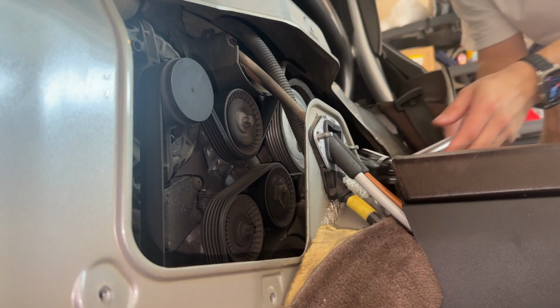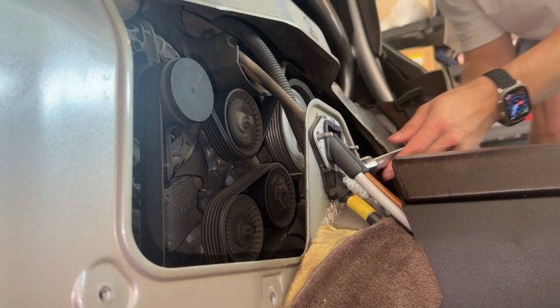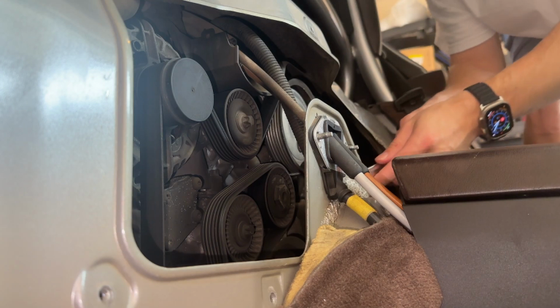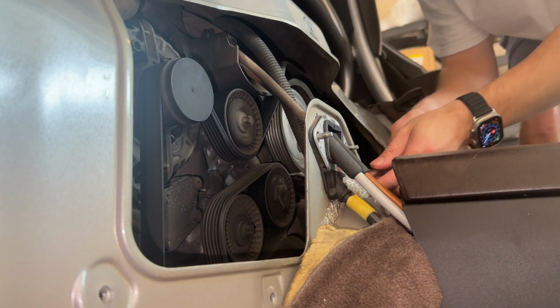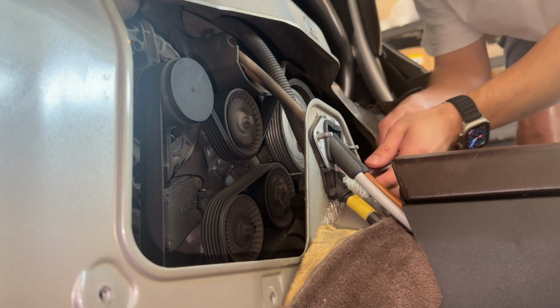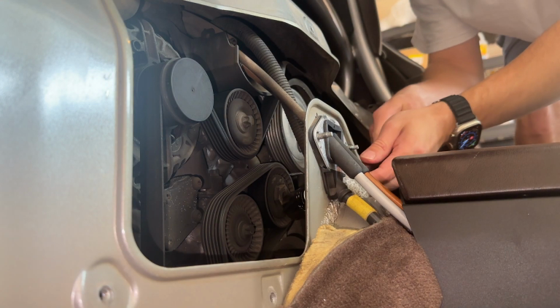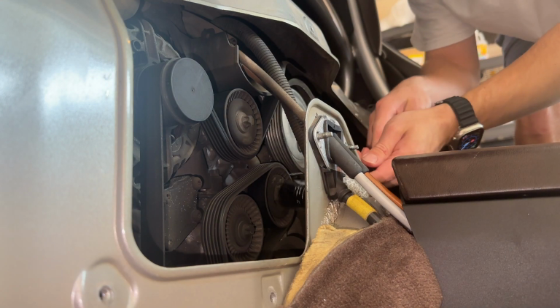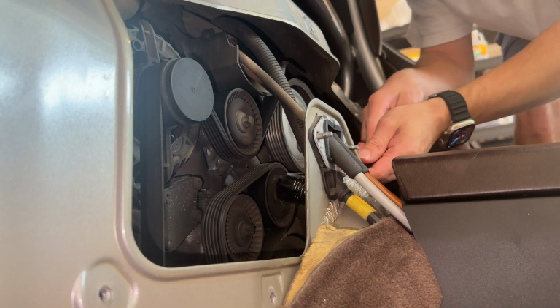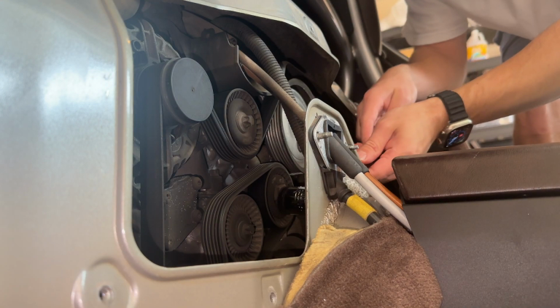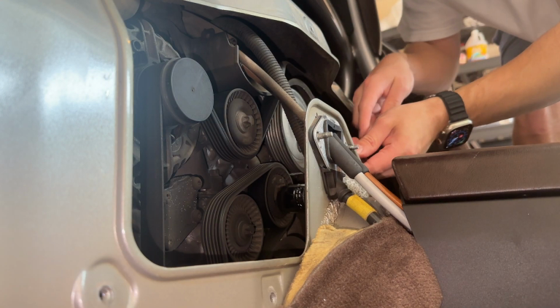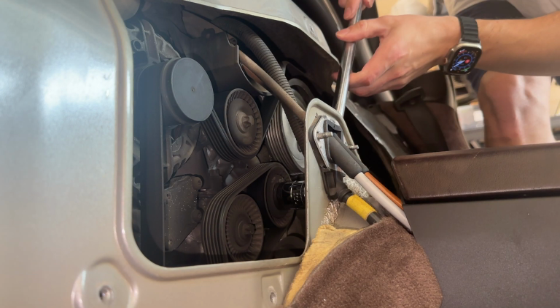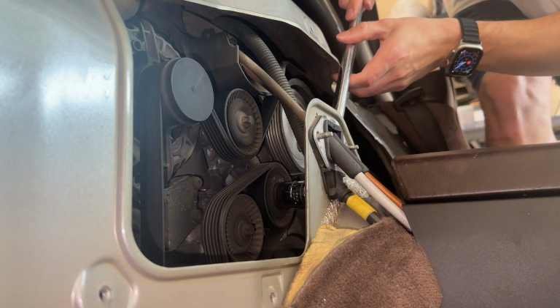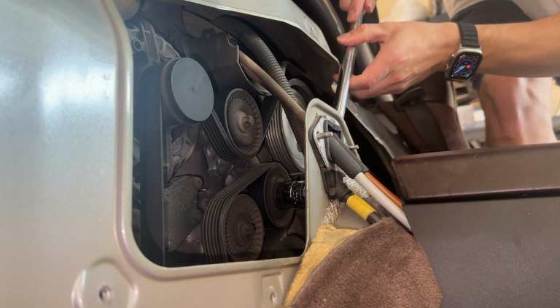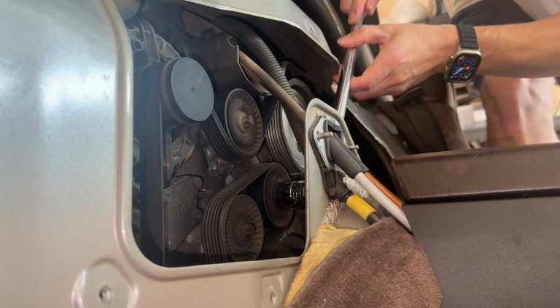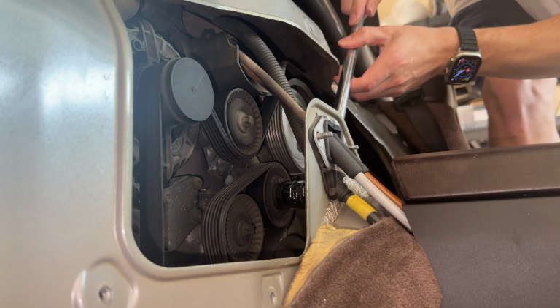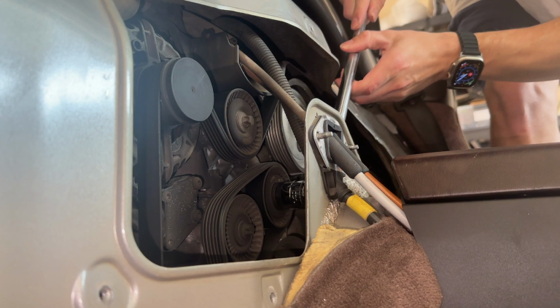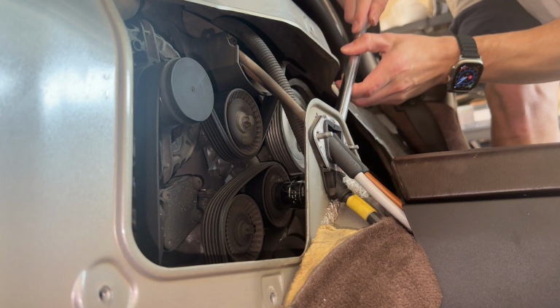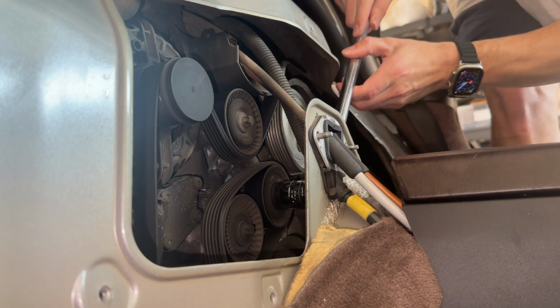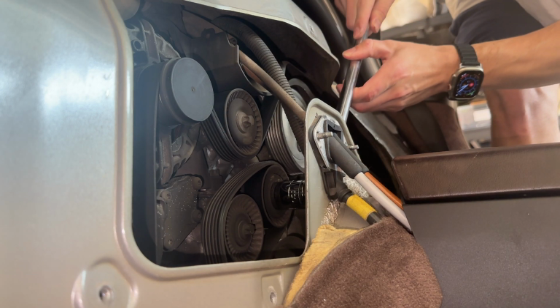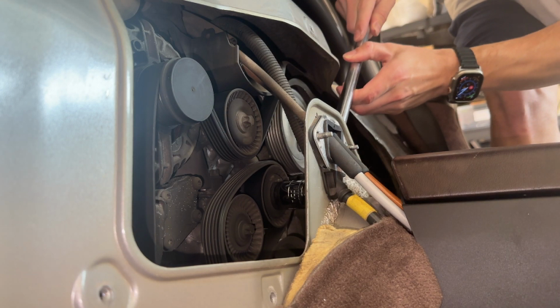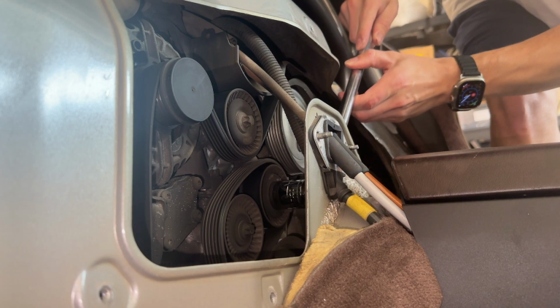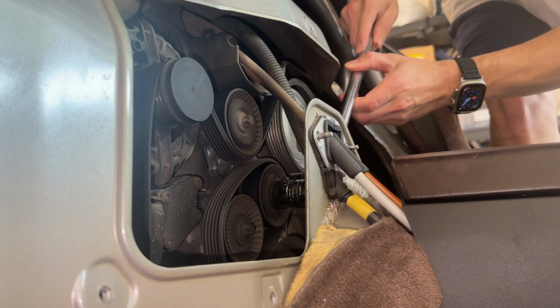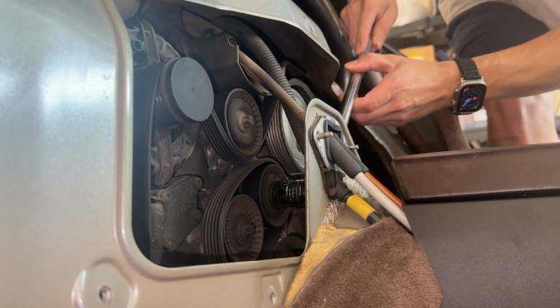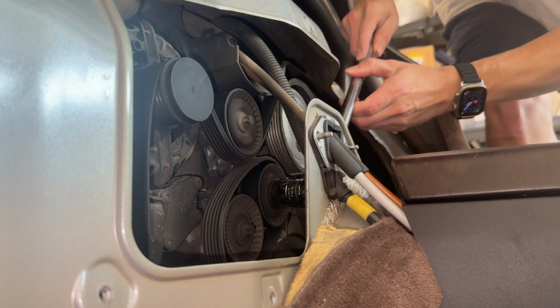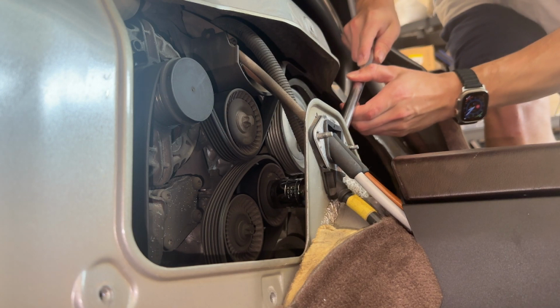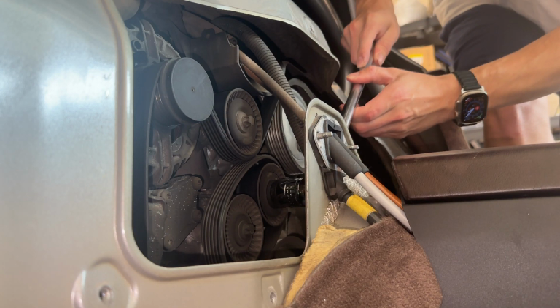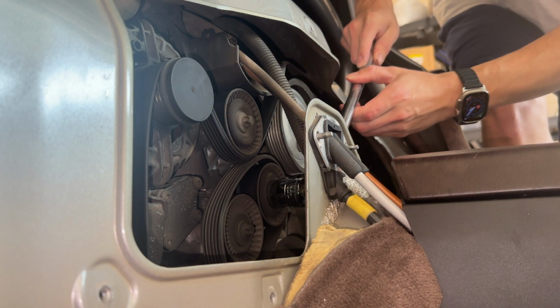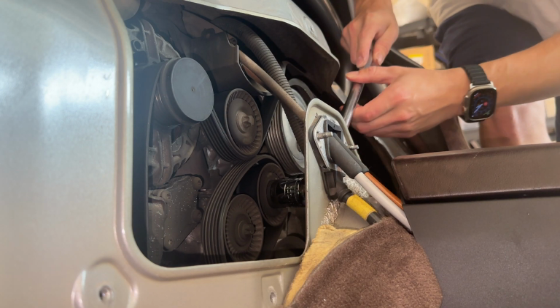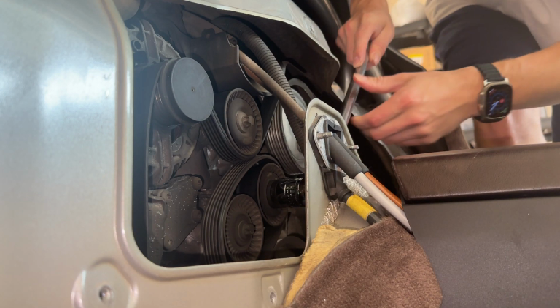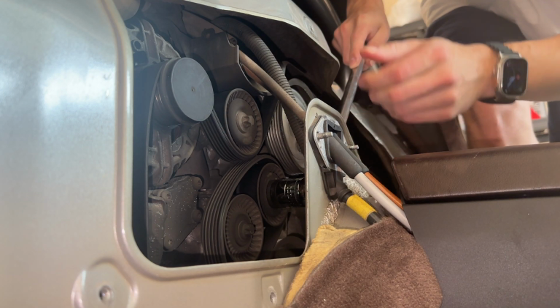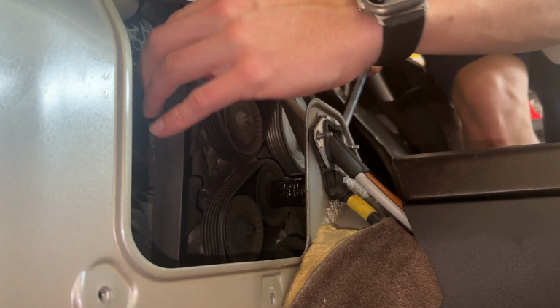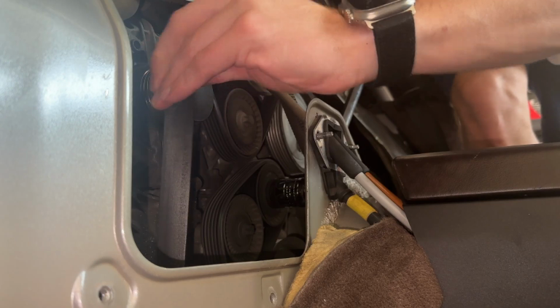Using a 24mm socket and breaker bar, unseat the belt from the alternator pulley.